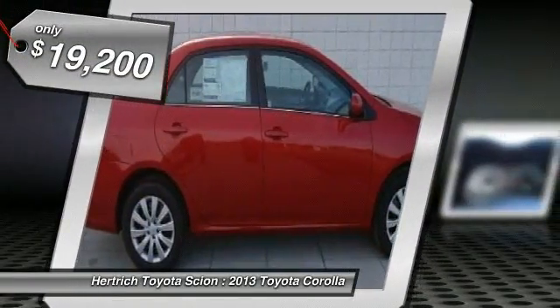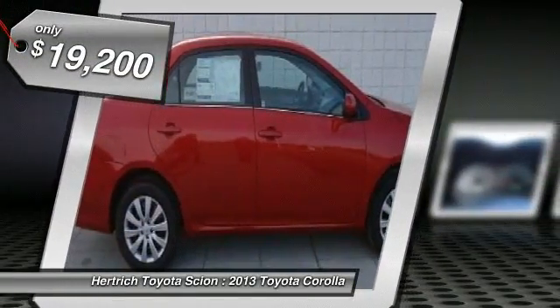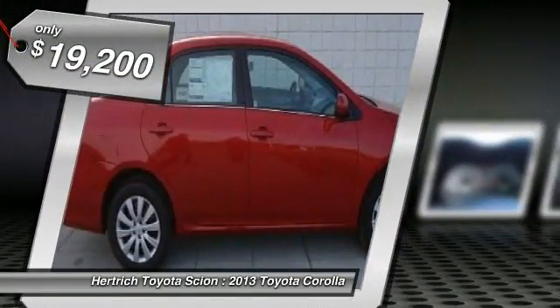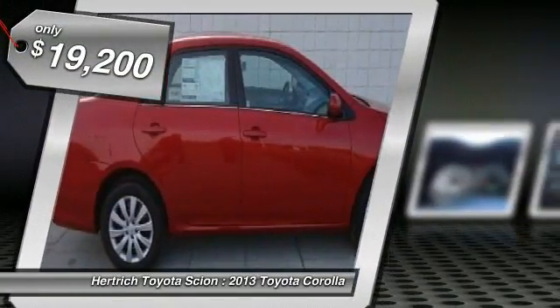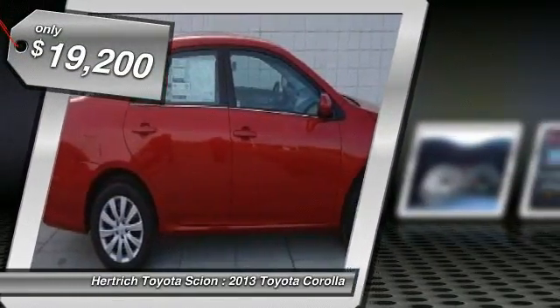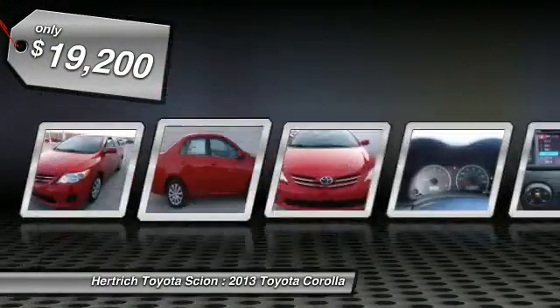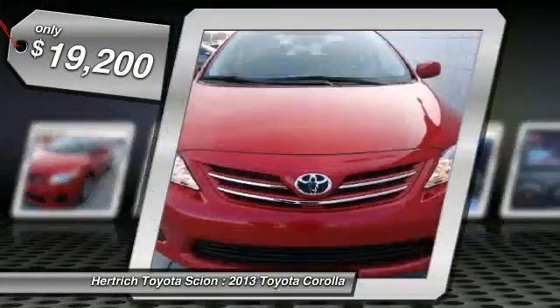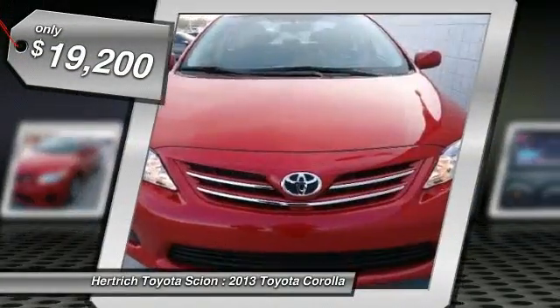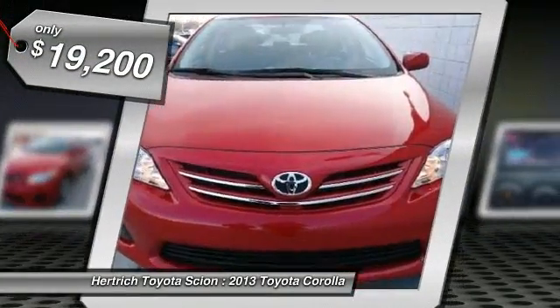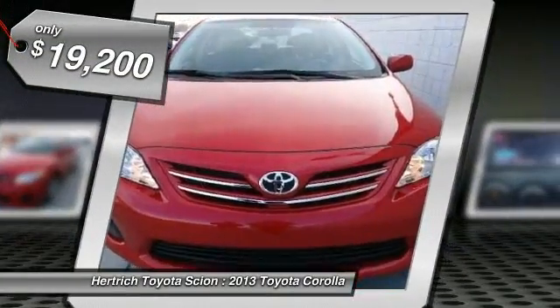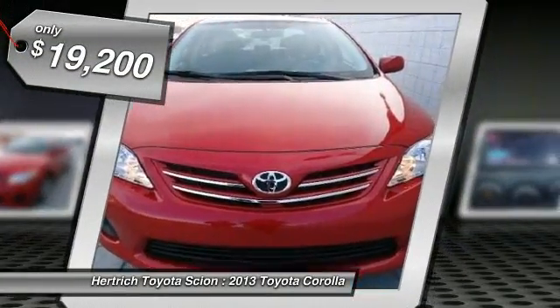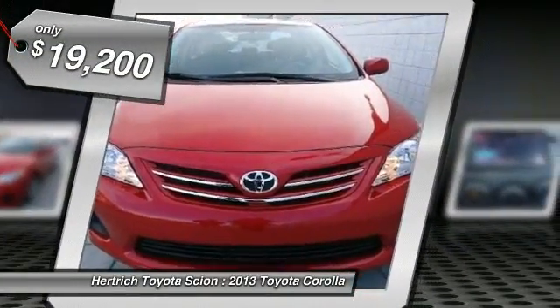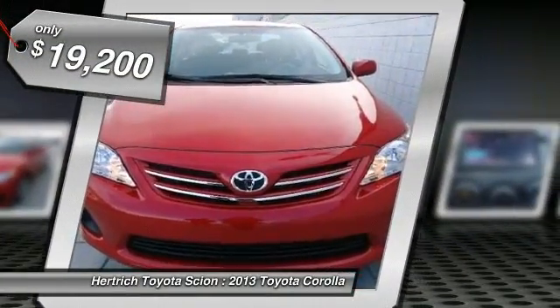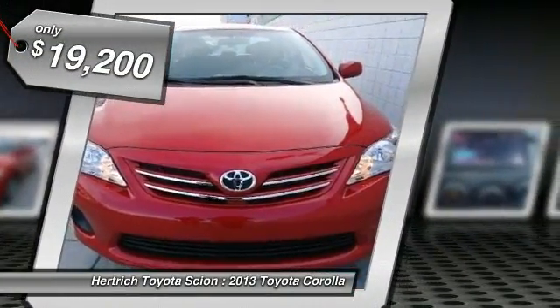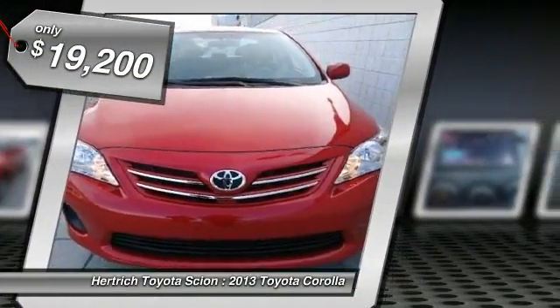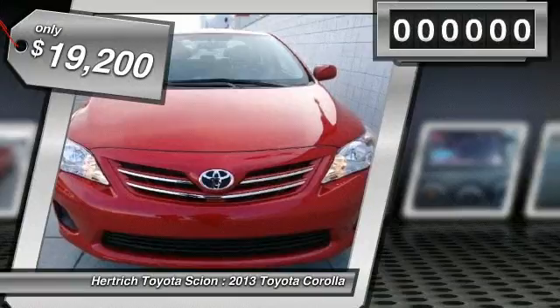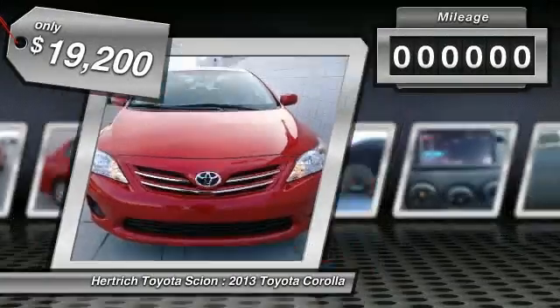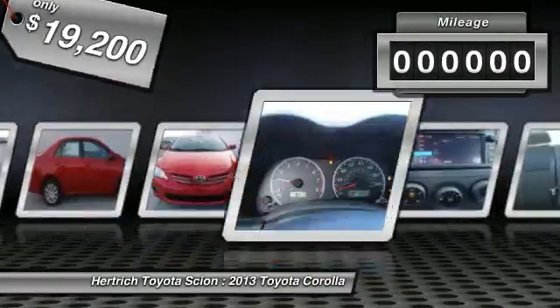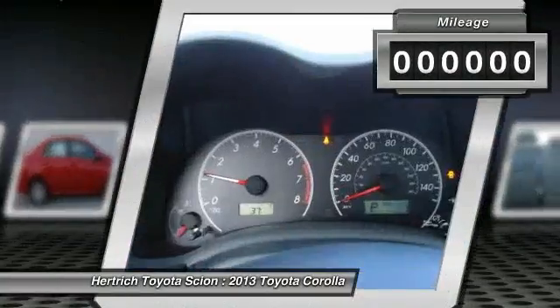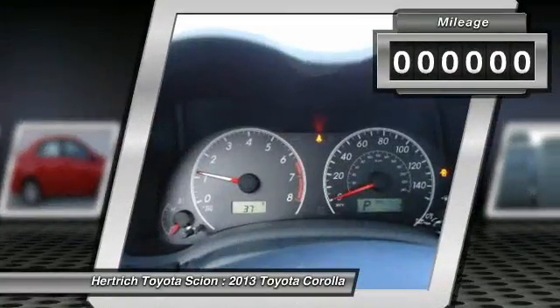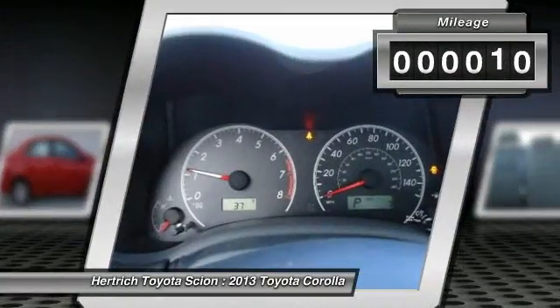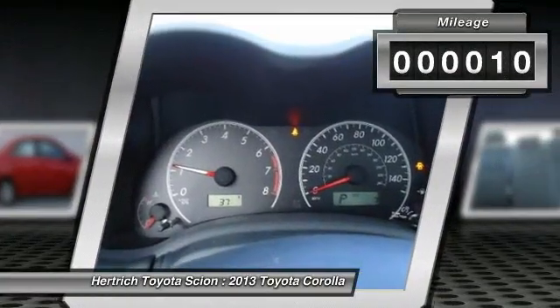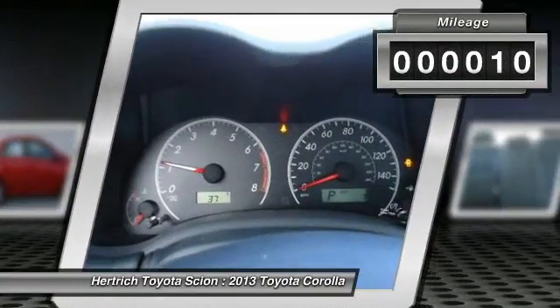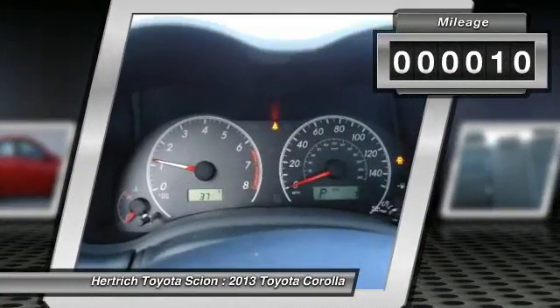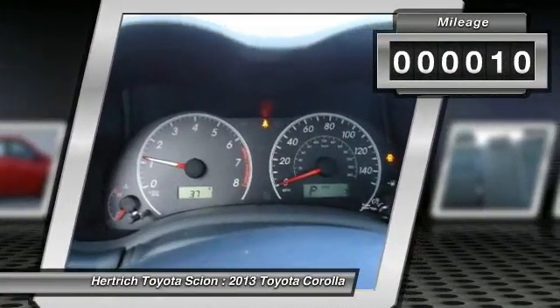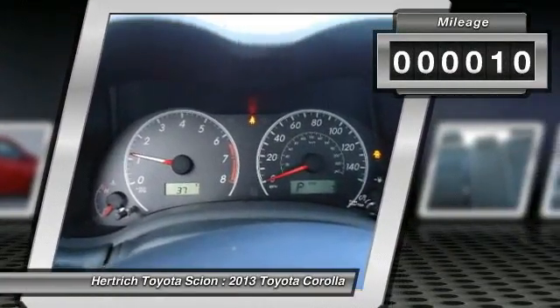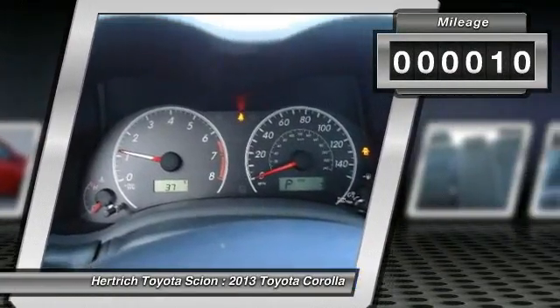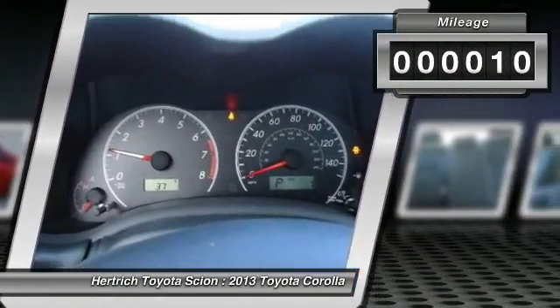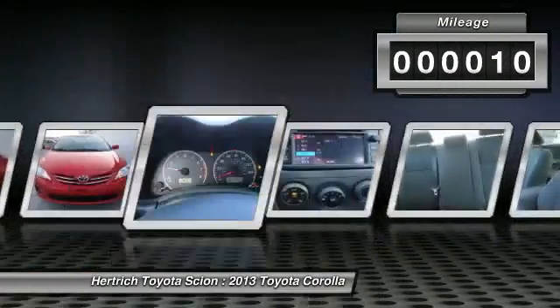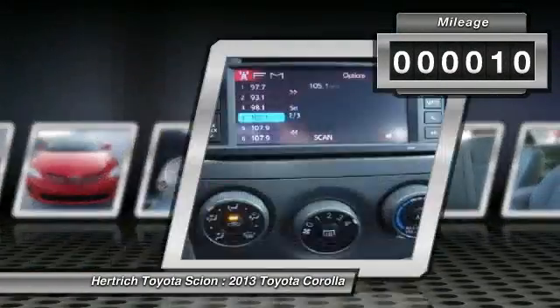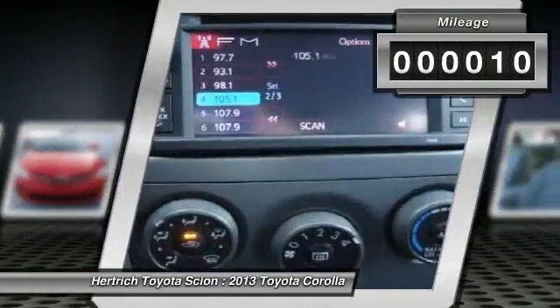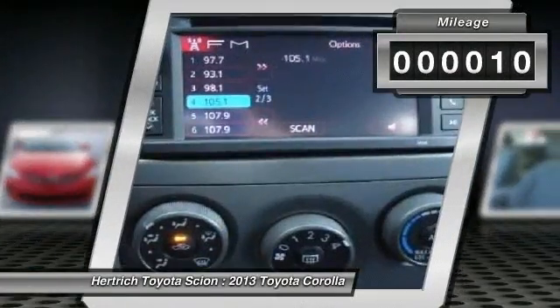Inside is a pleasing cabin with straightforward controls and minimal distractions. The seats are comfortable and getting in and out is easy.